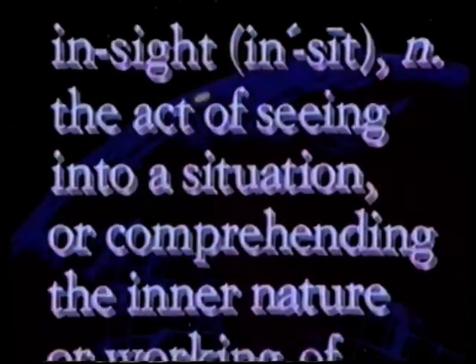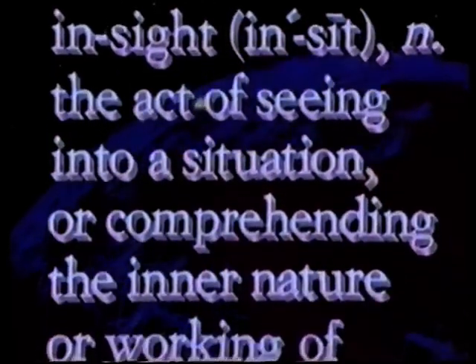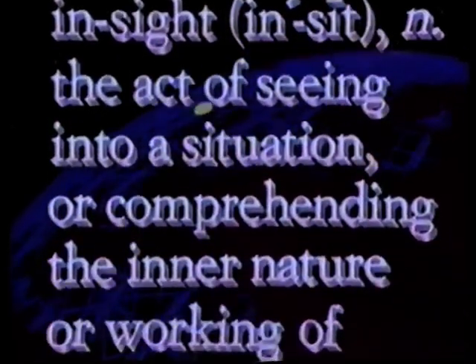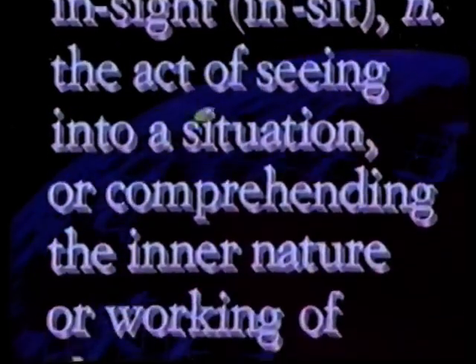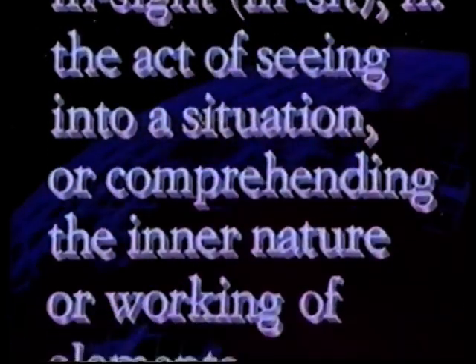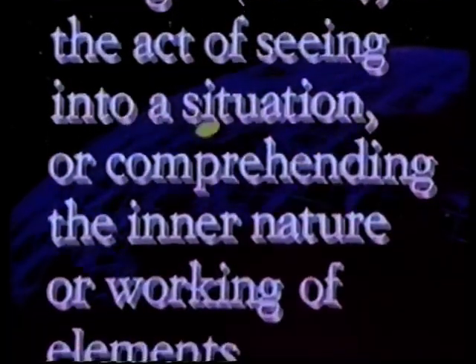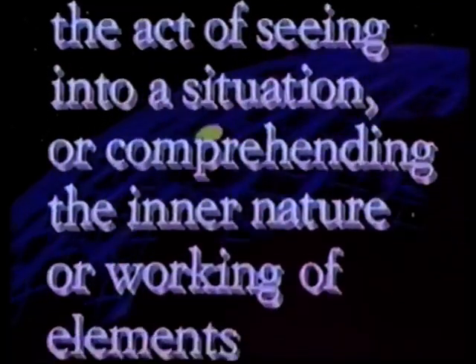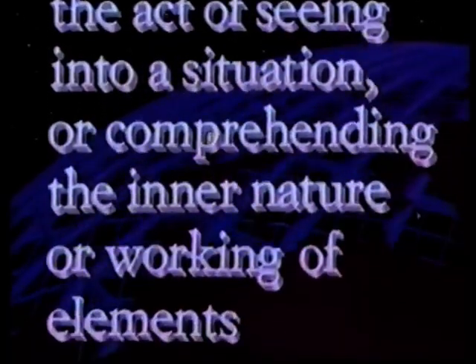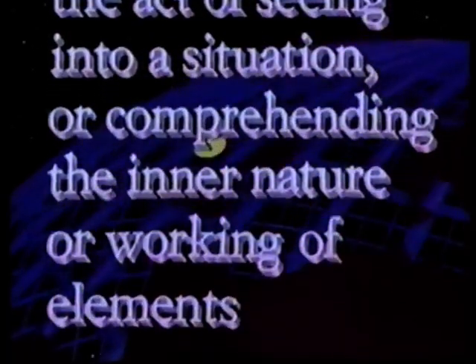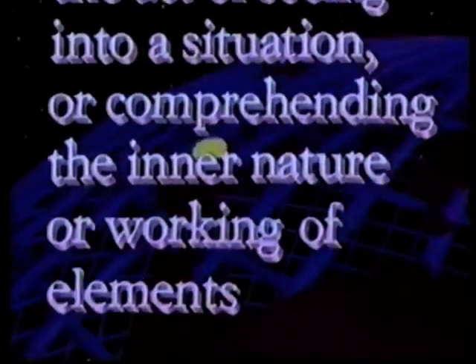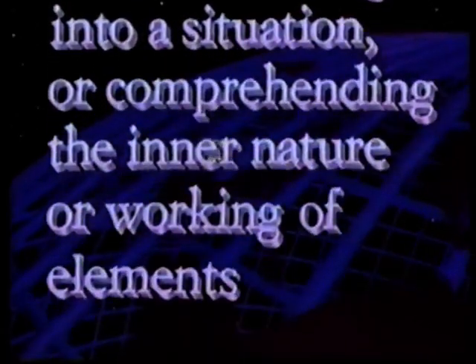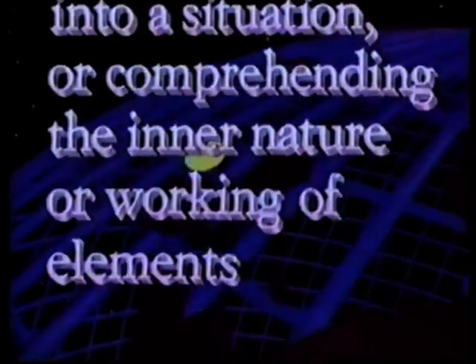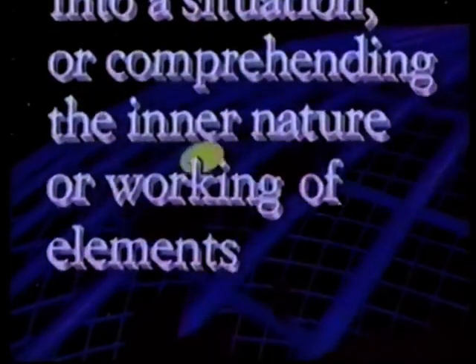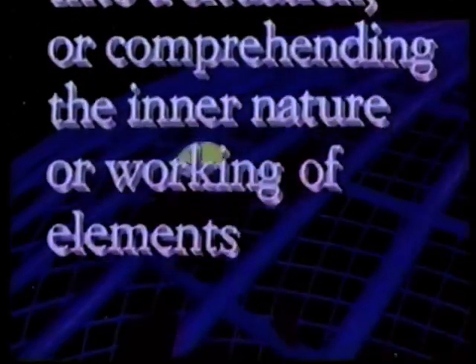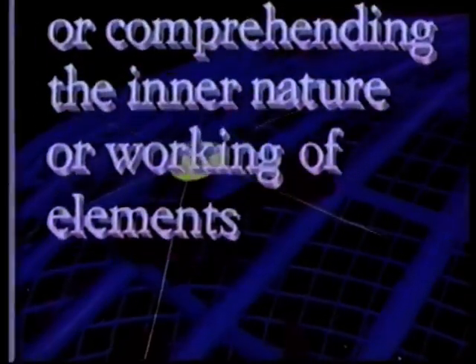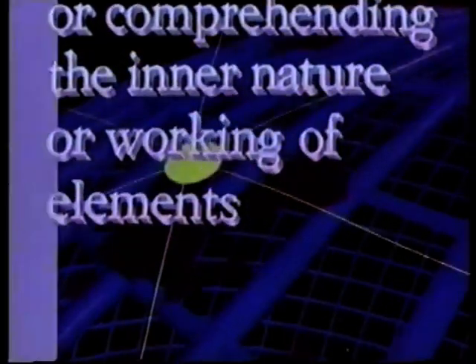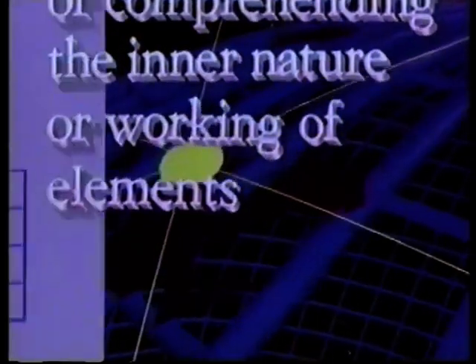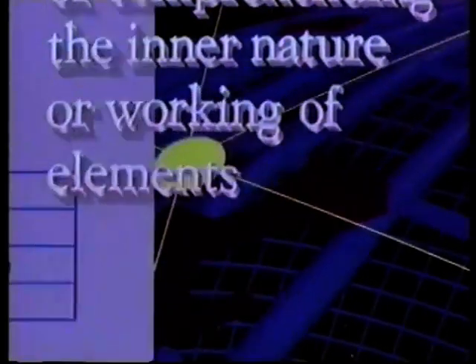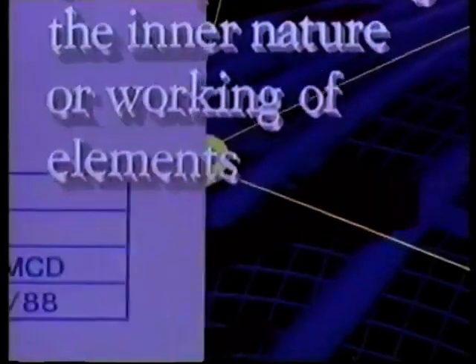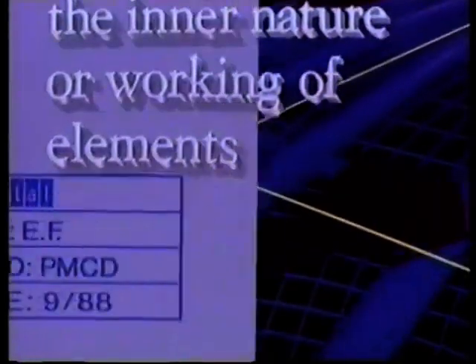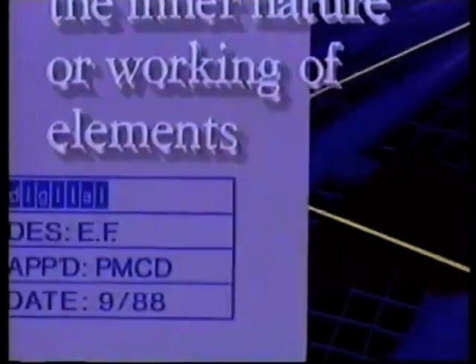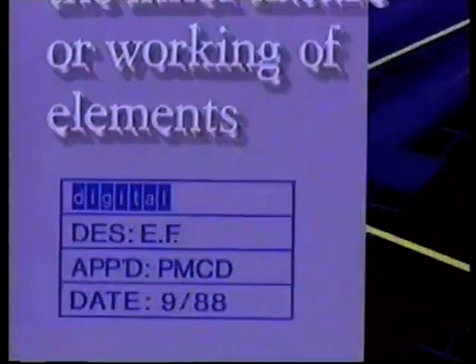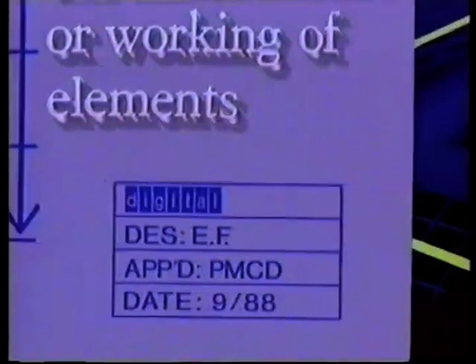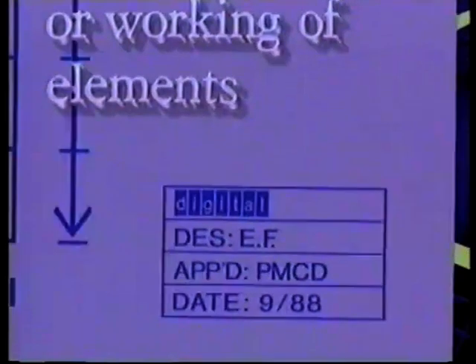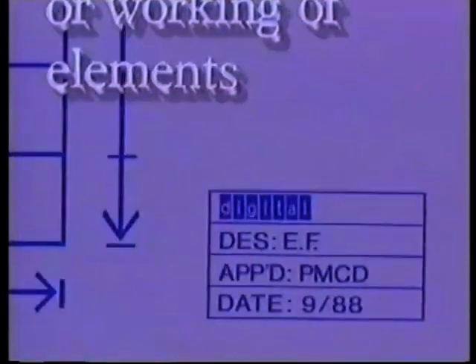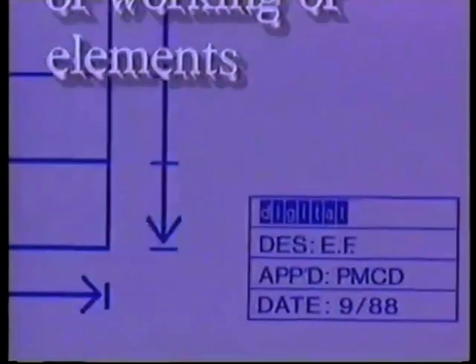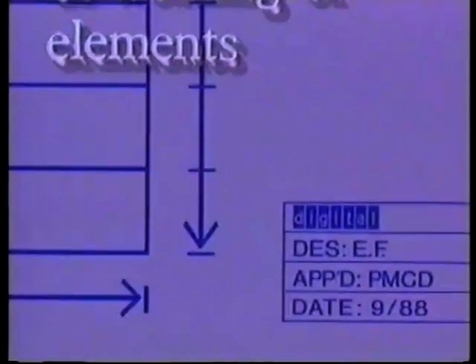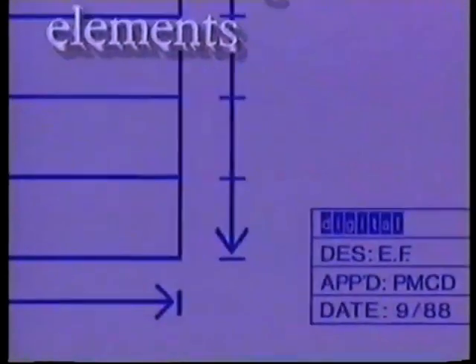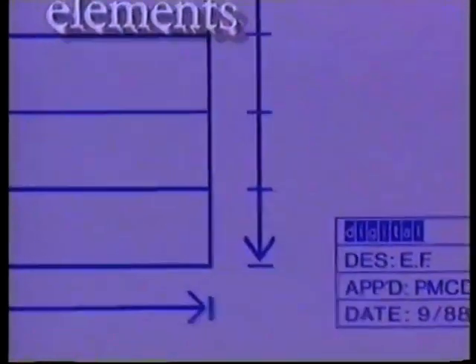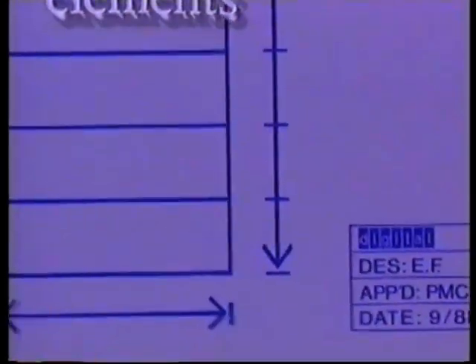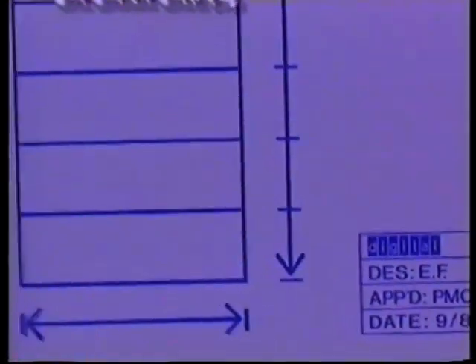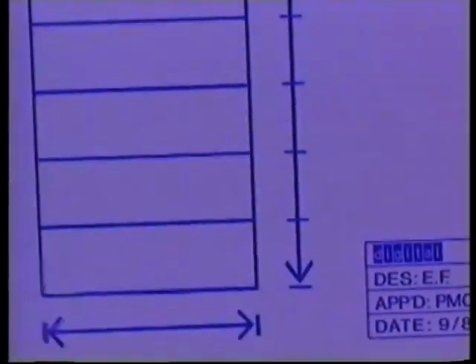Insight: the act of seeing into a situation or comprehending the inner nature or working of elements.